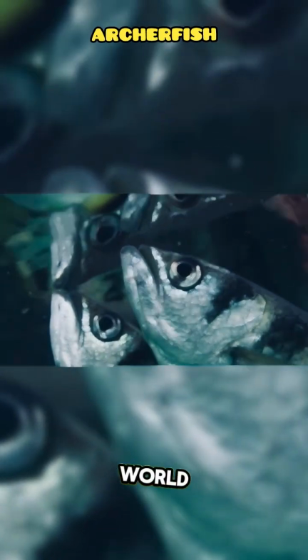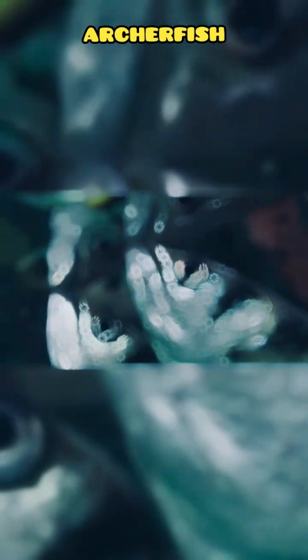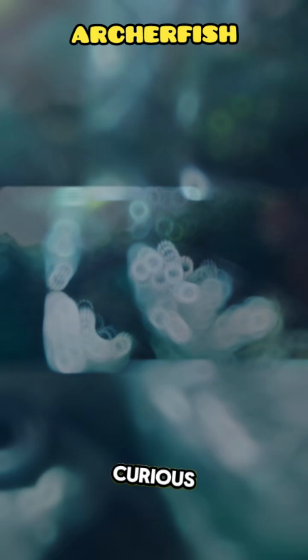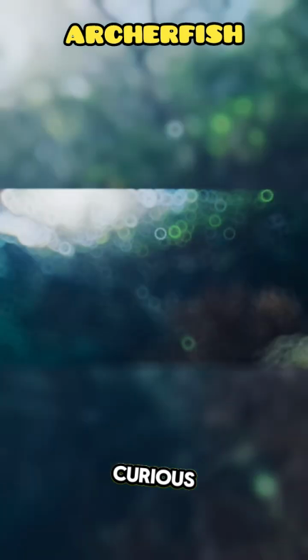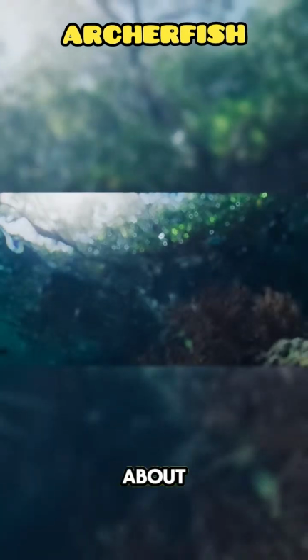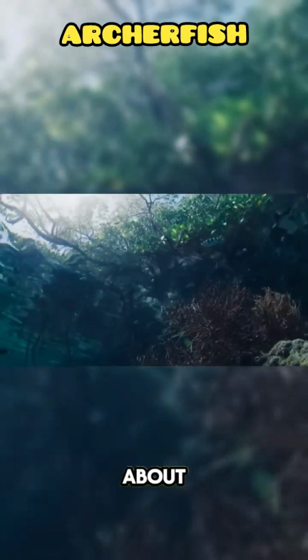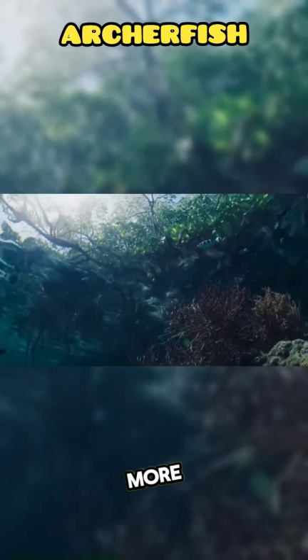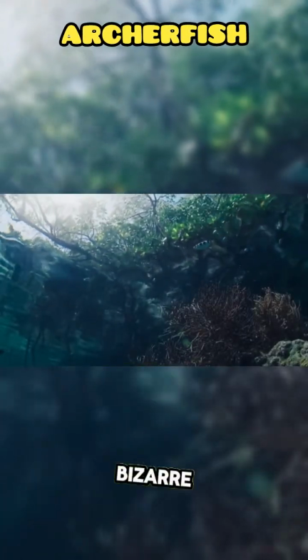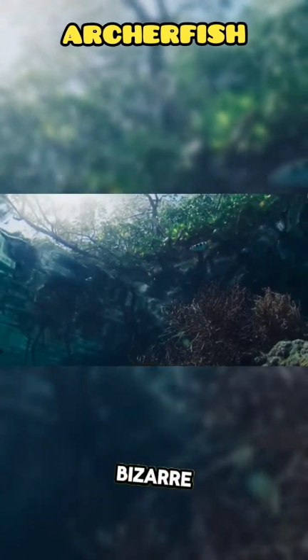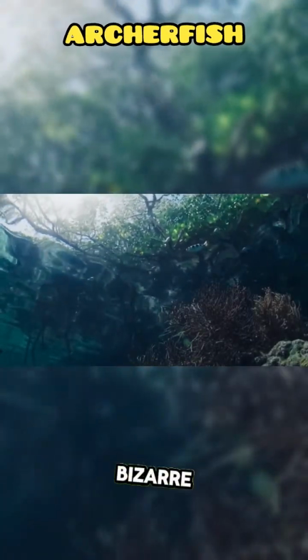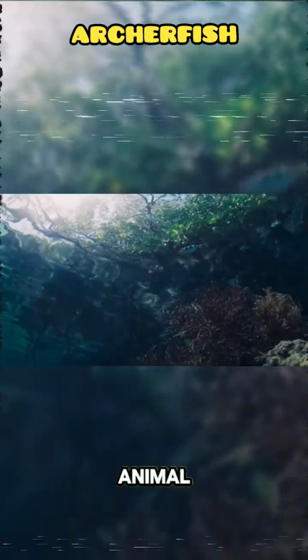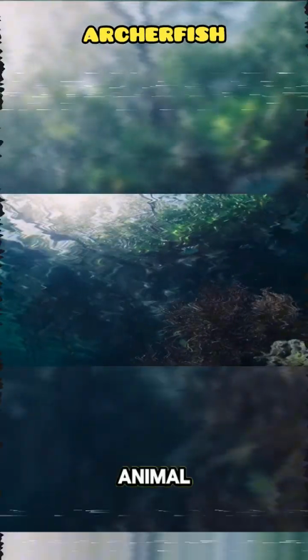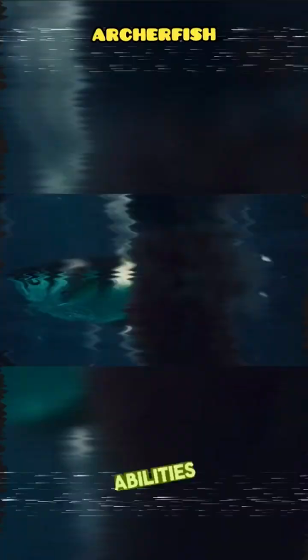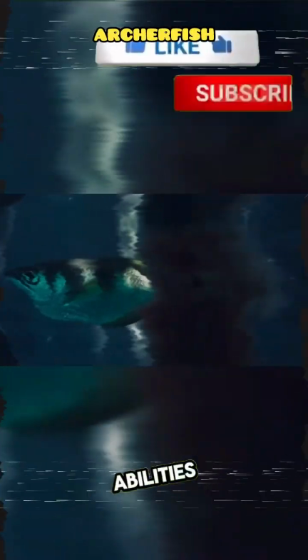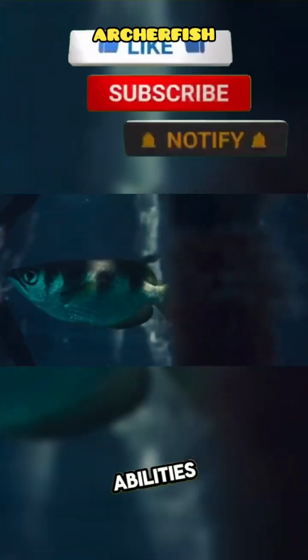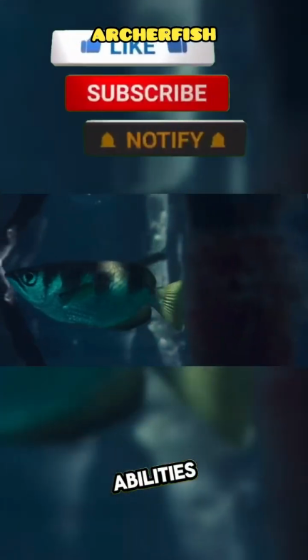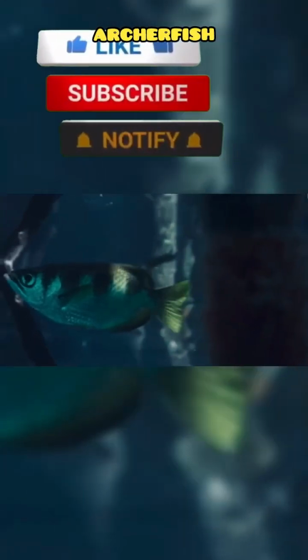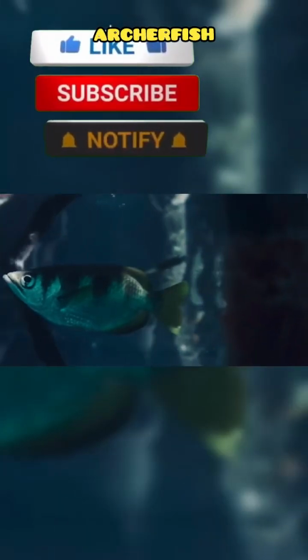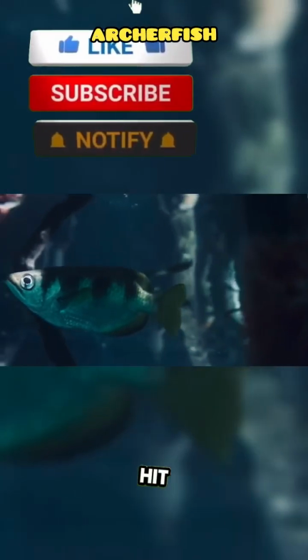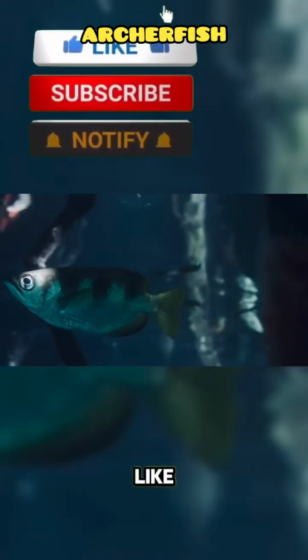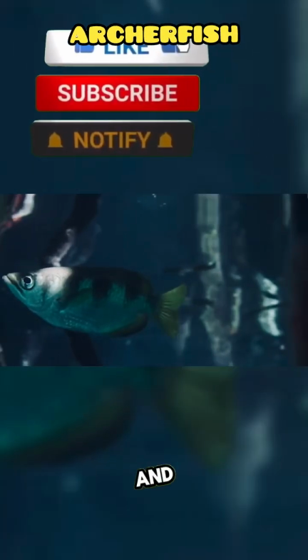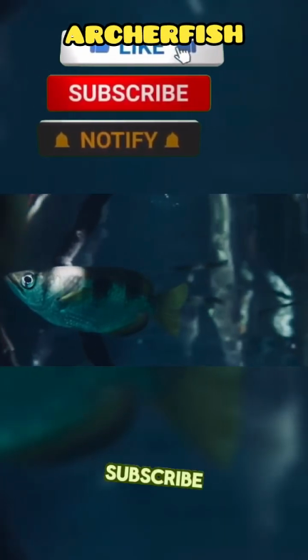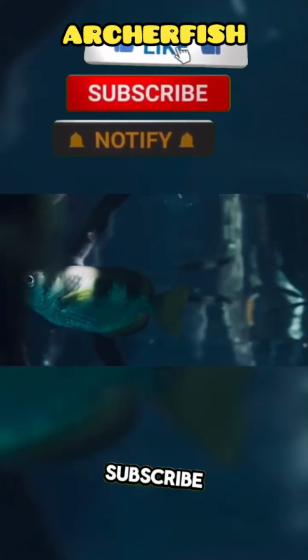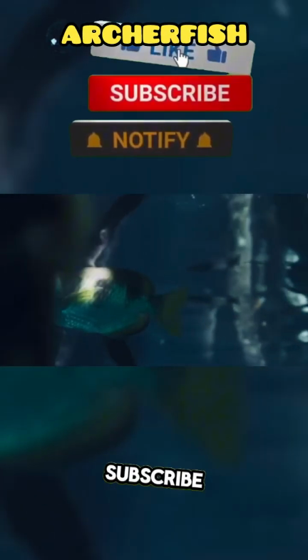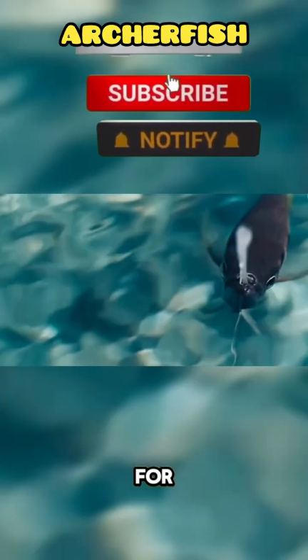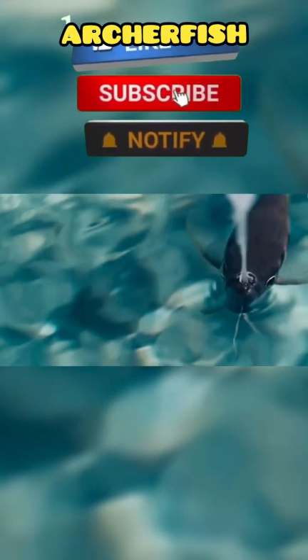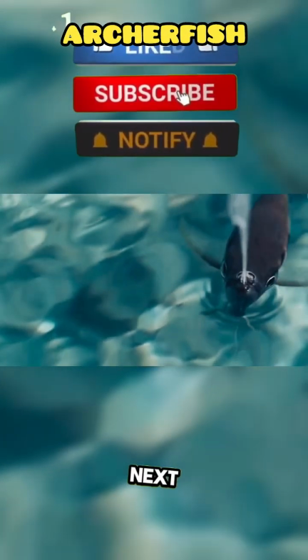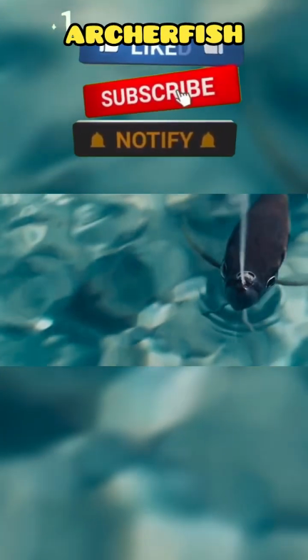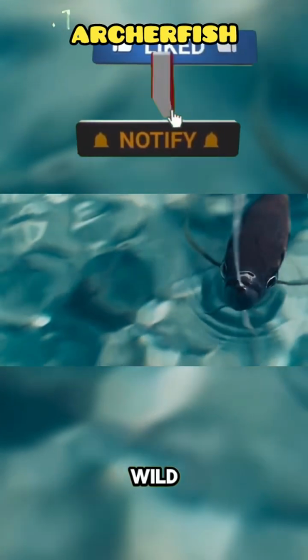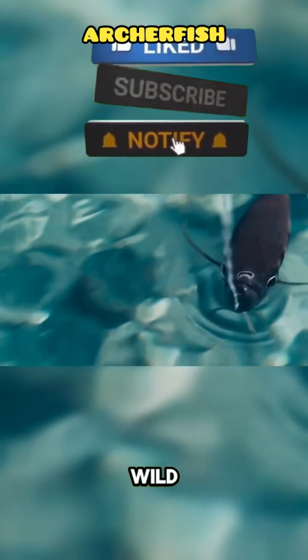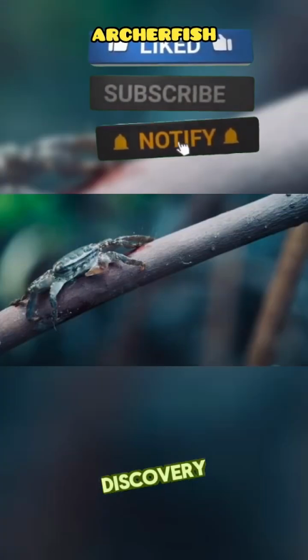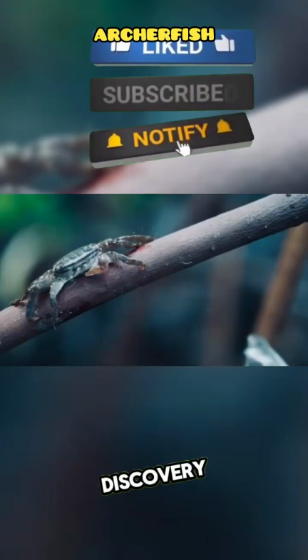Curious about more bizarre animal abilities? Hit like and subscribe for the next Wild Discovery!